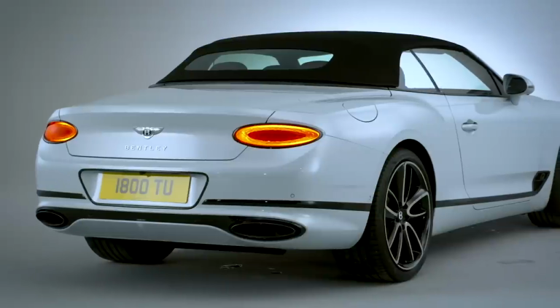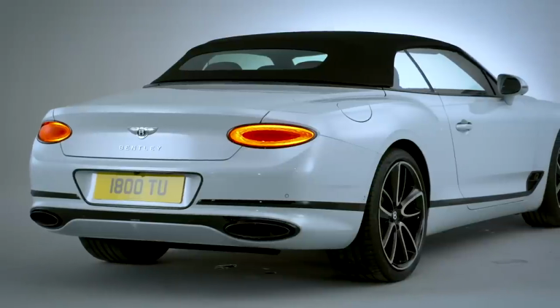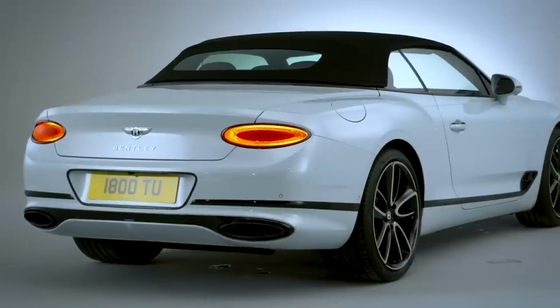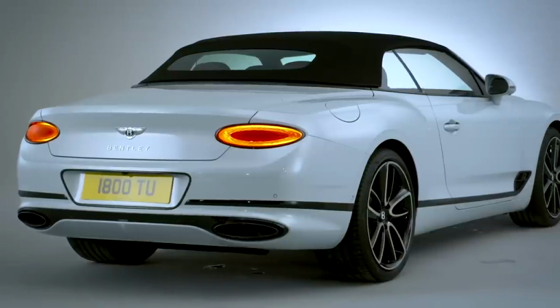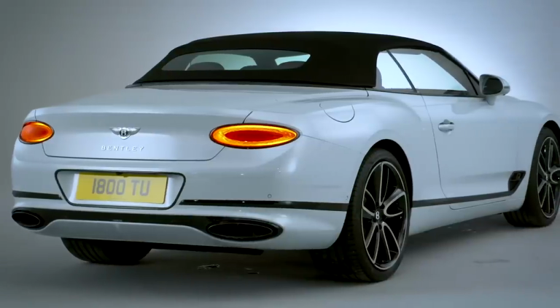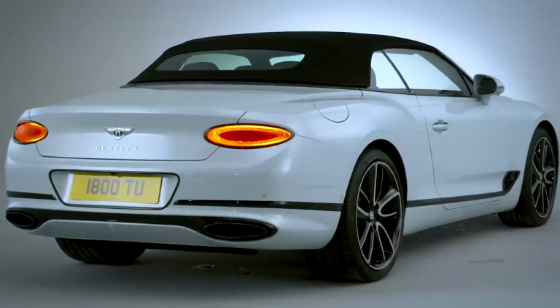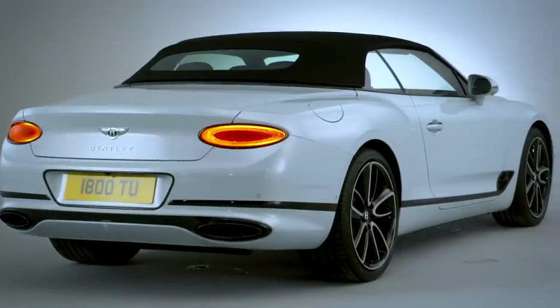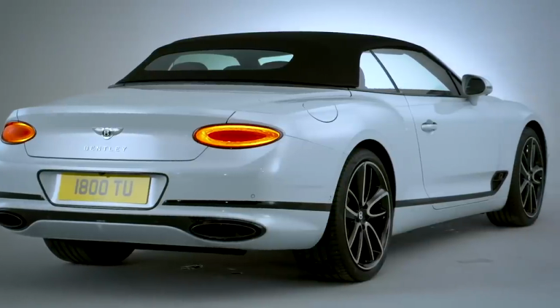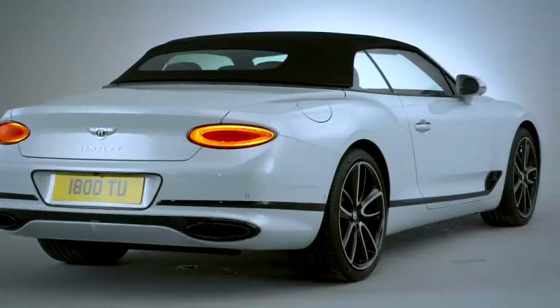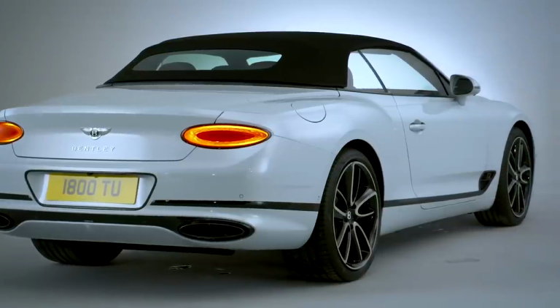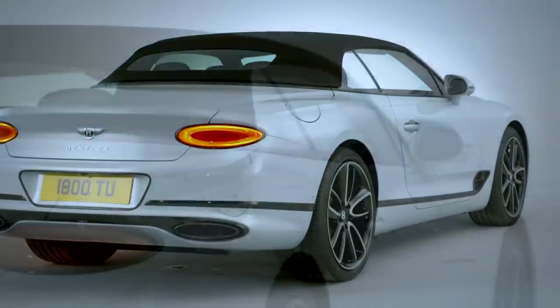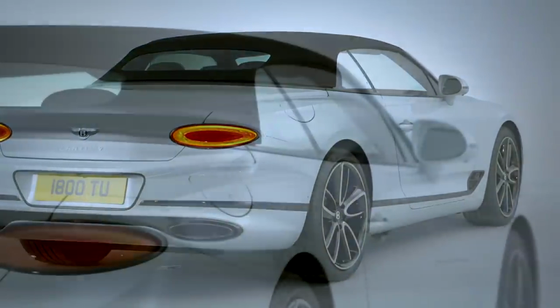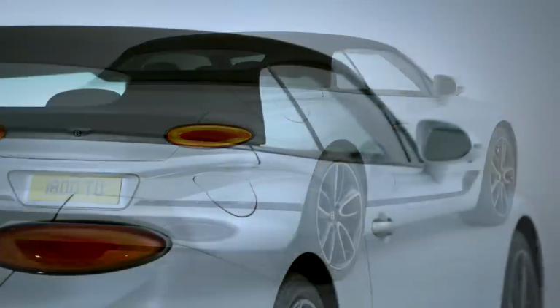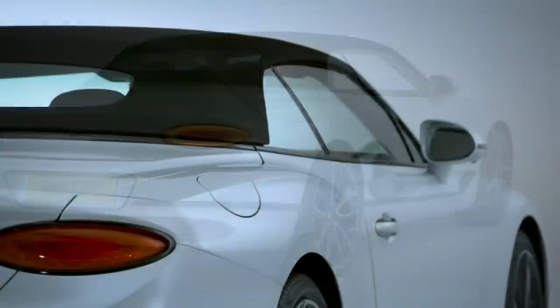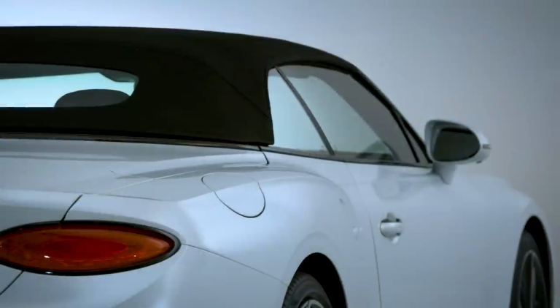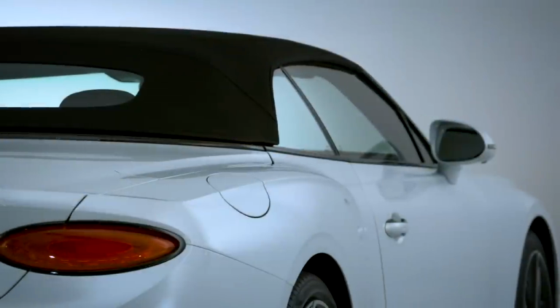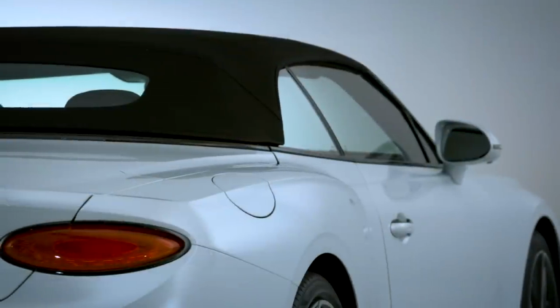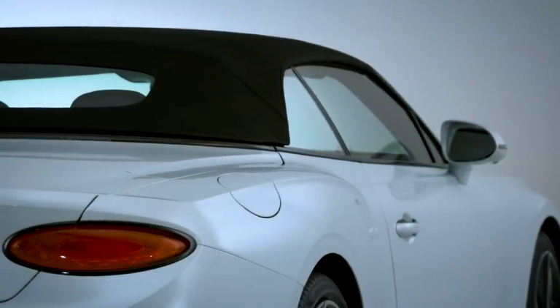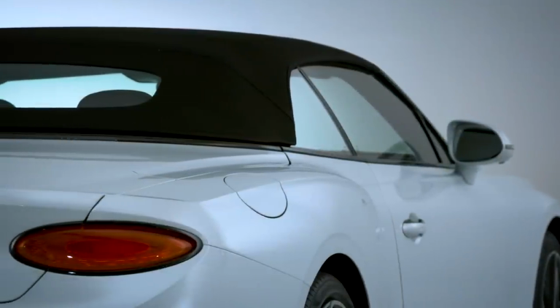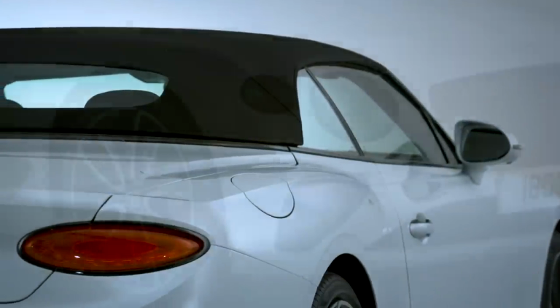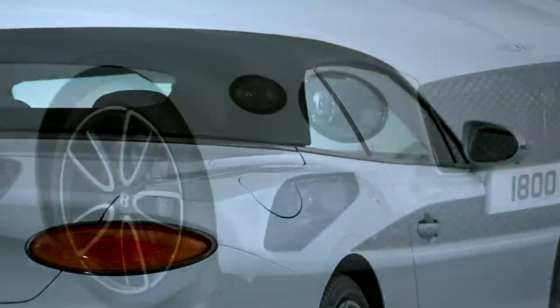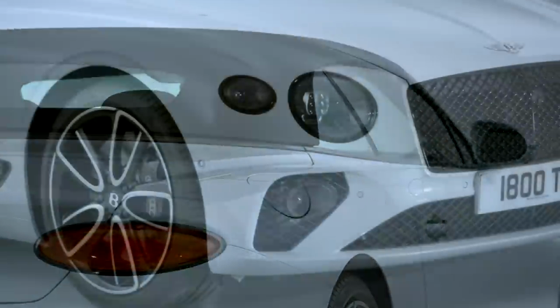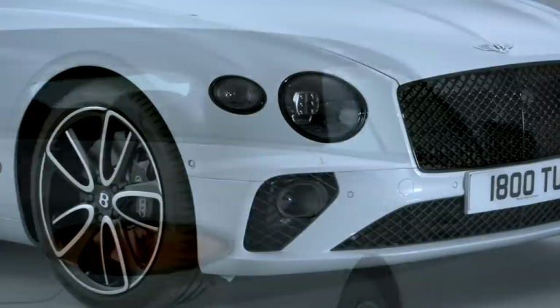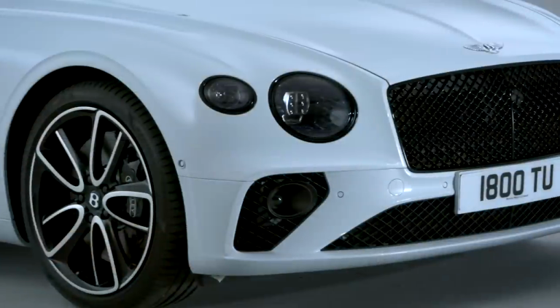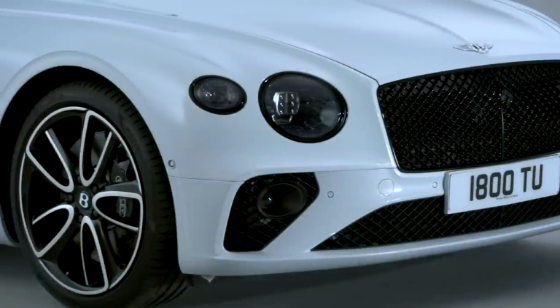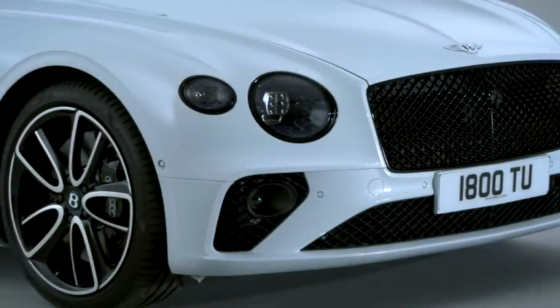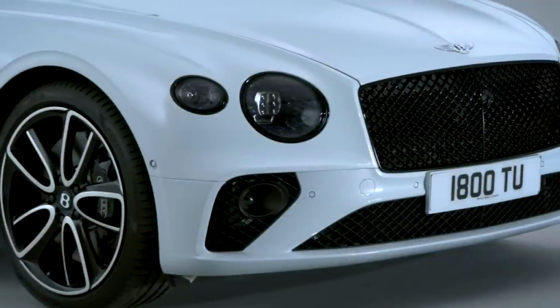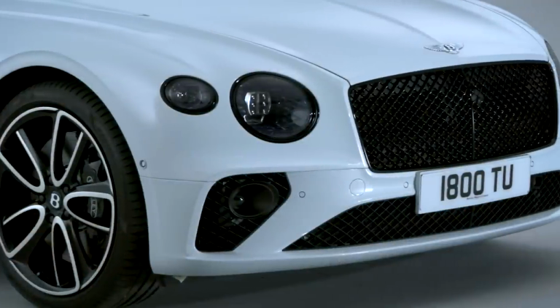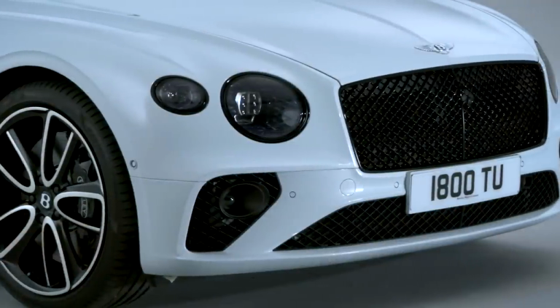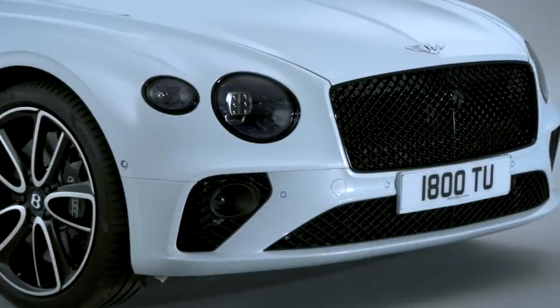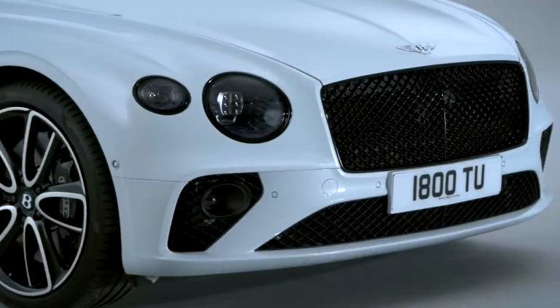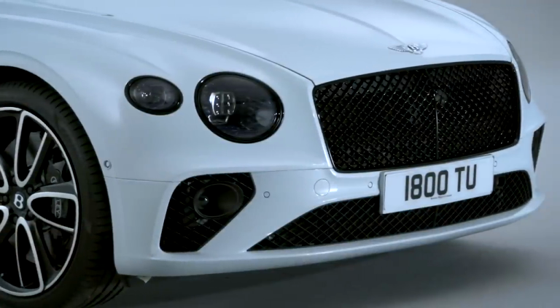On the looks front, there is no mistaking that this is a Bentley. You've got your quad headlamps at the front, the signature grille.